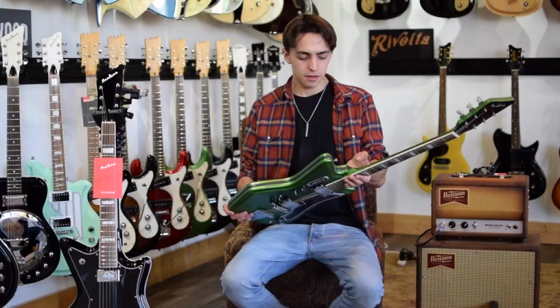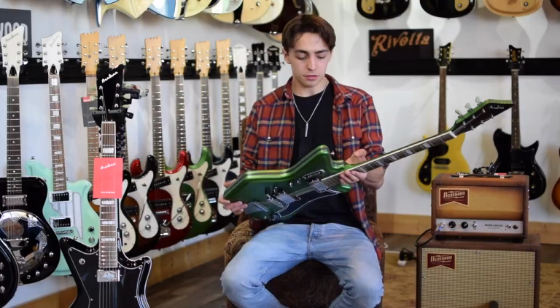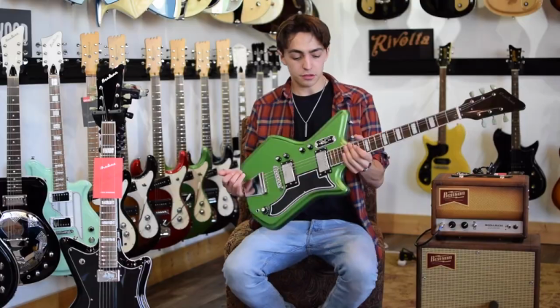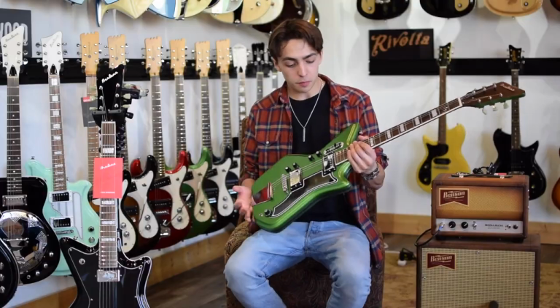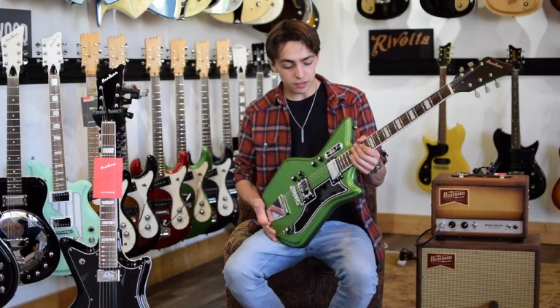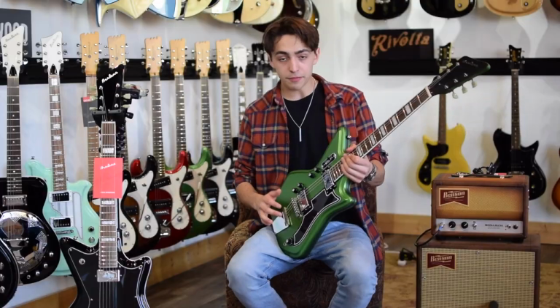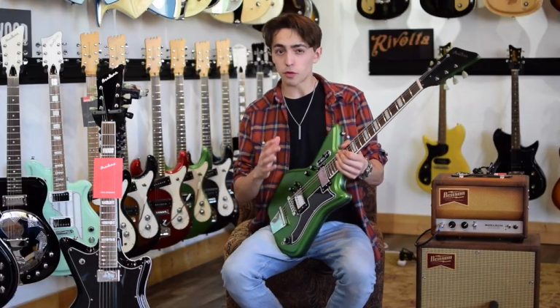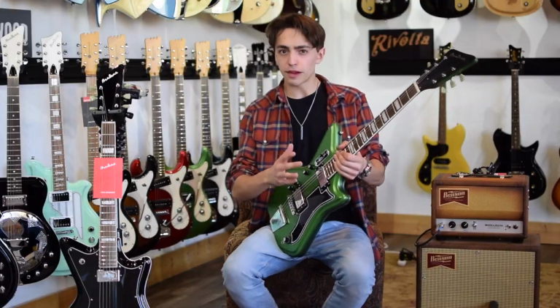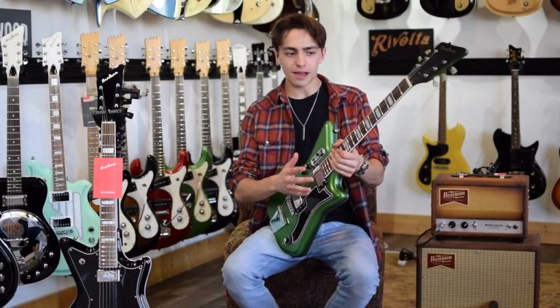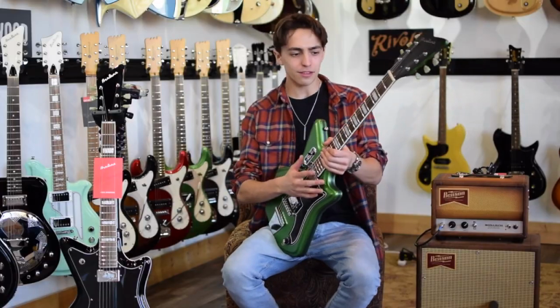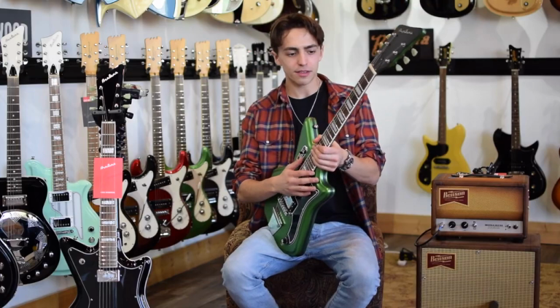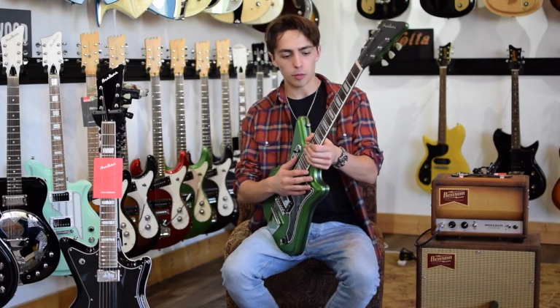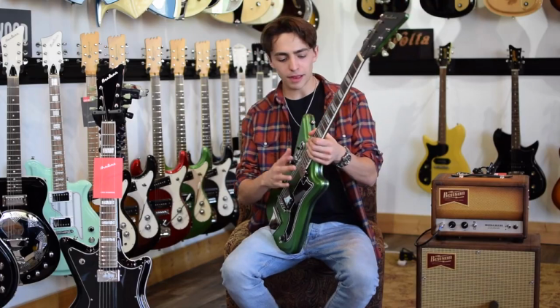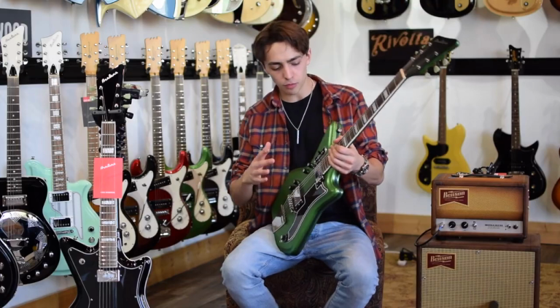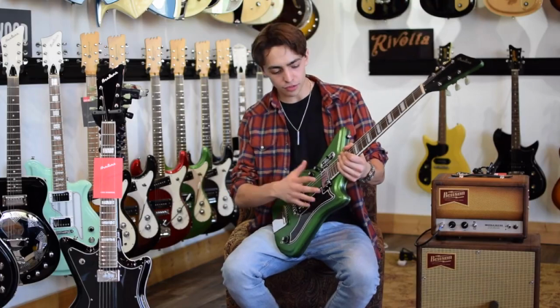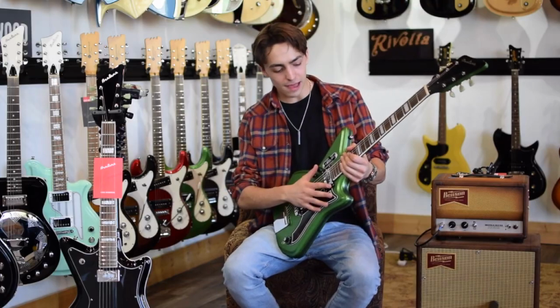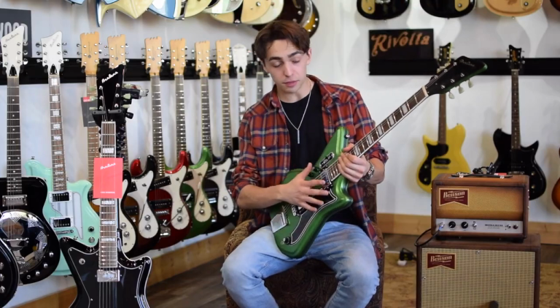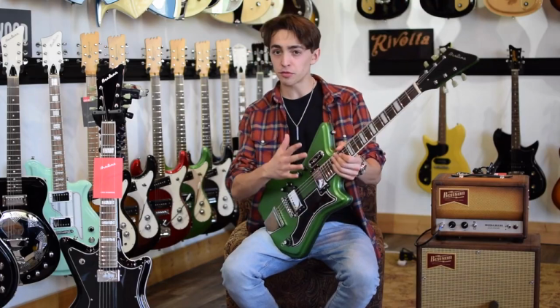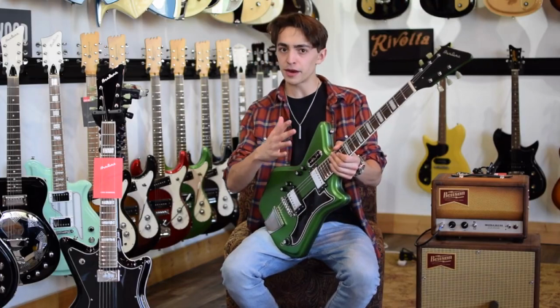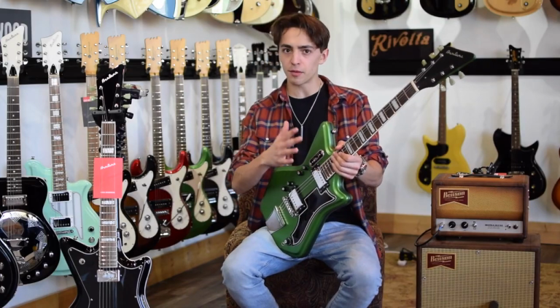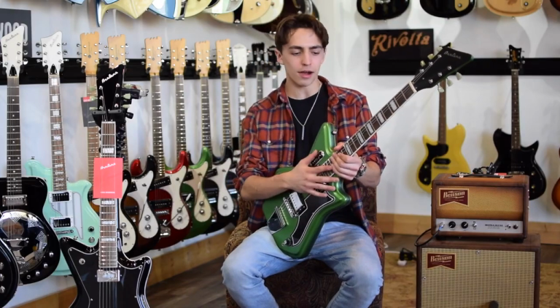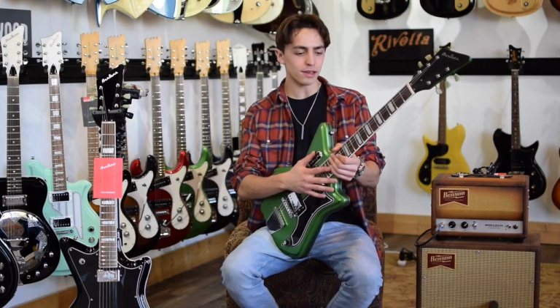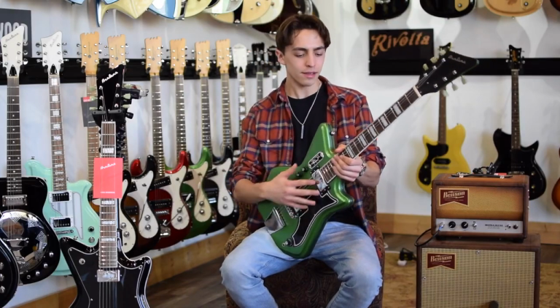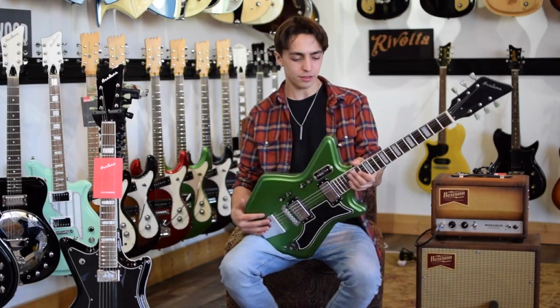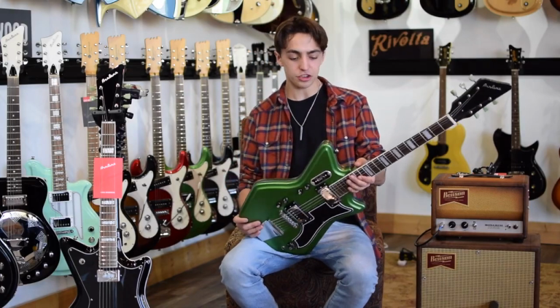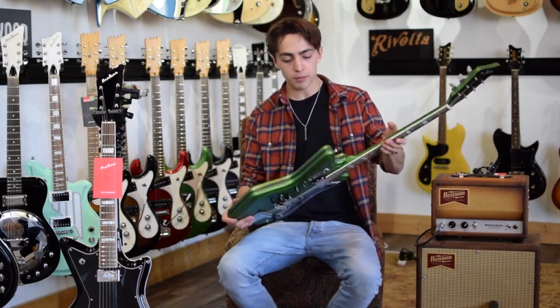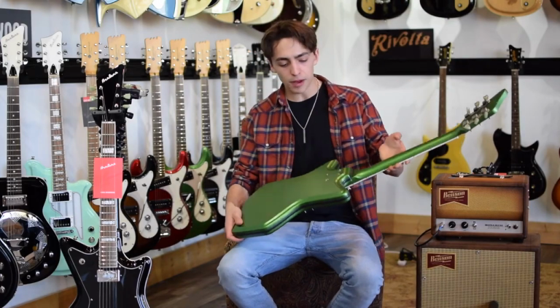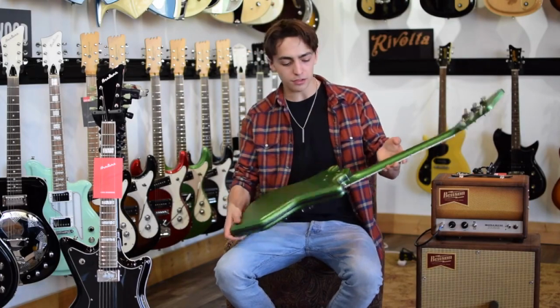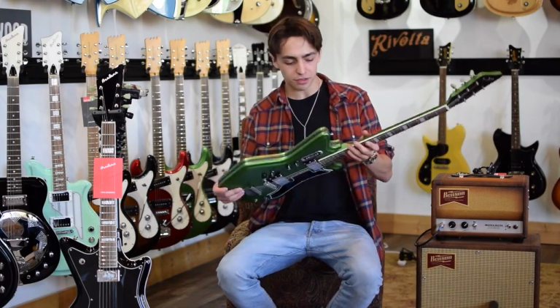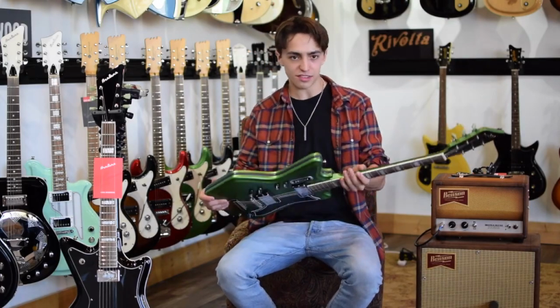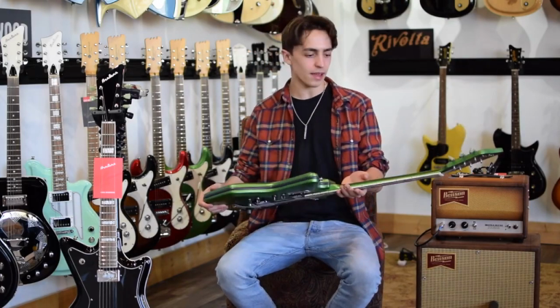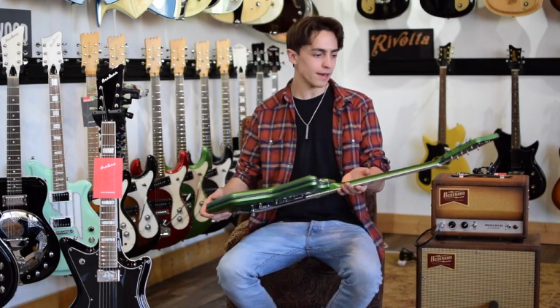This guitar is based off those old airlines that were made out of resoglass, but this one's made out of mahogany. It's a chambered body, so it's nice and light.